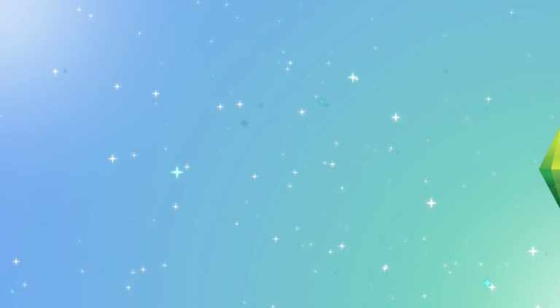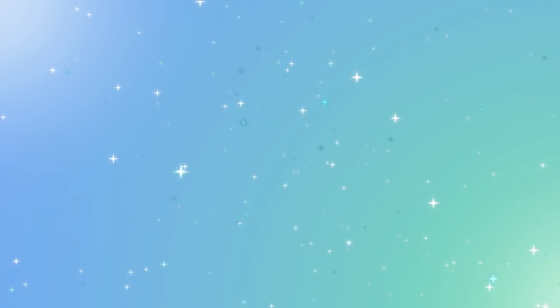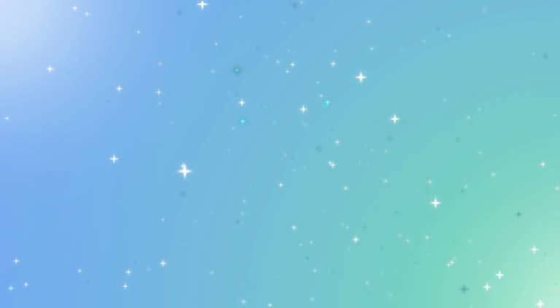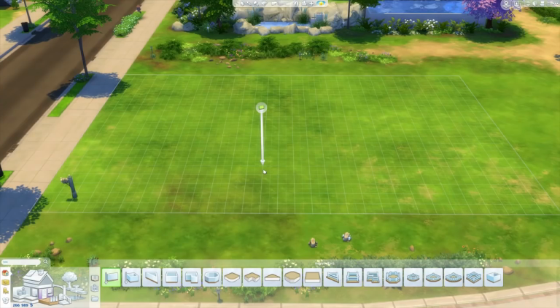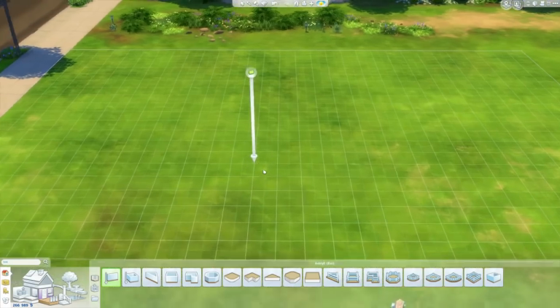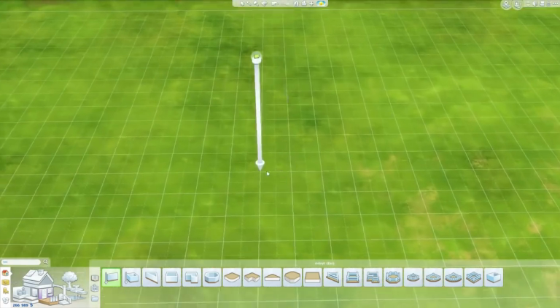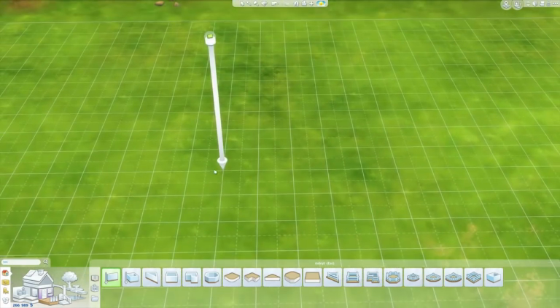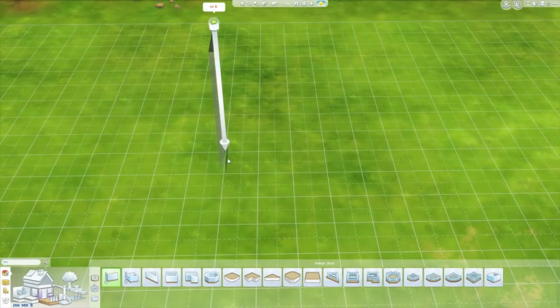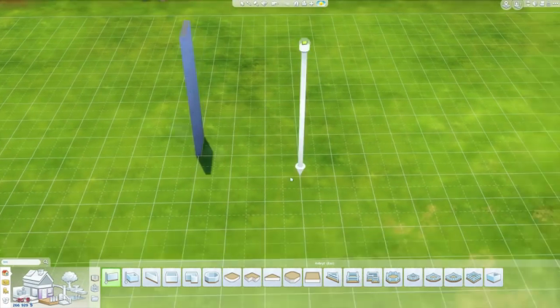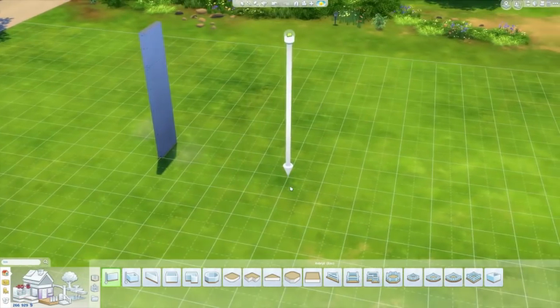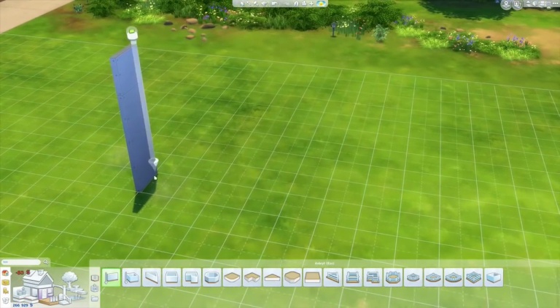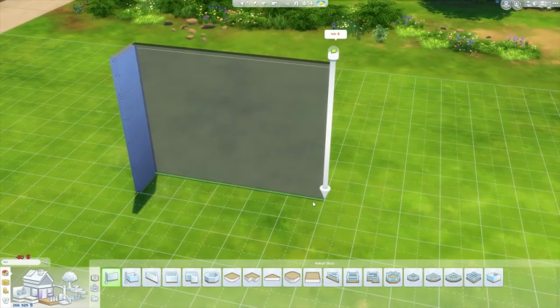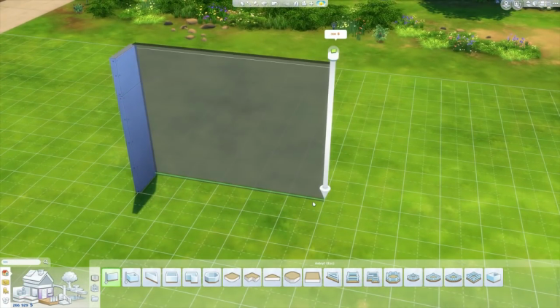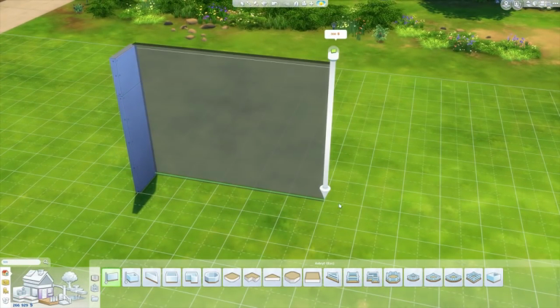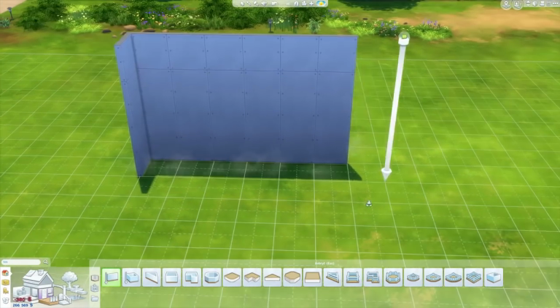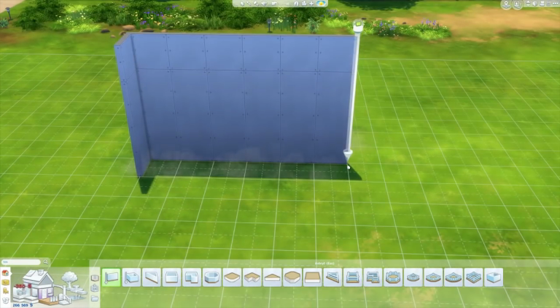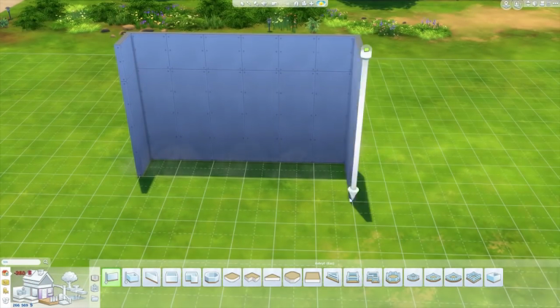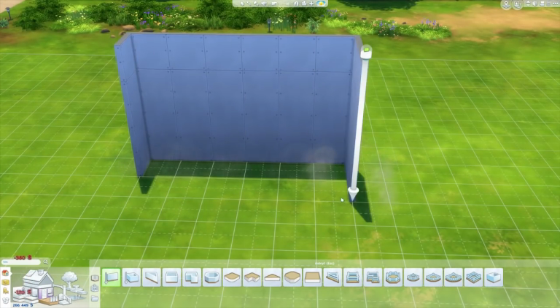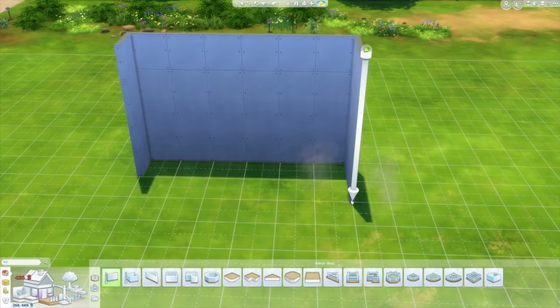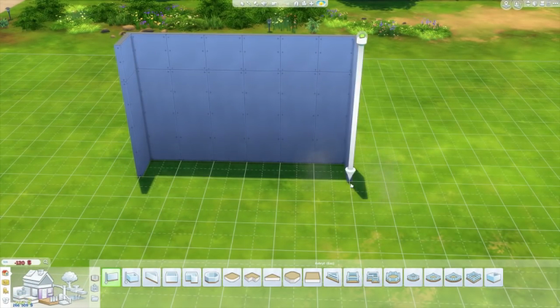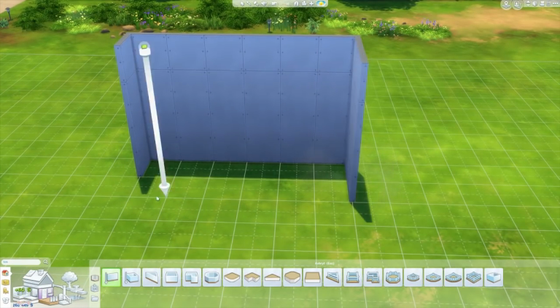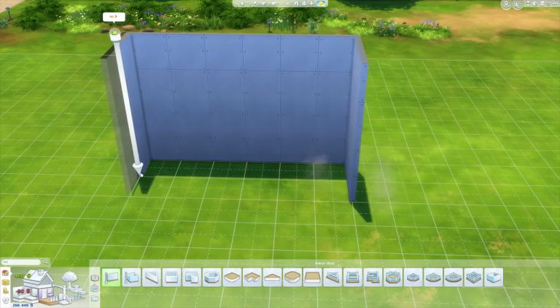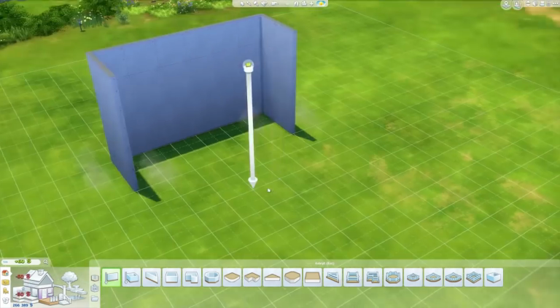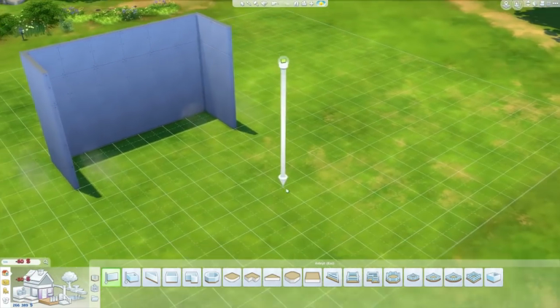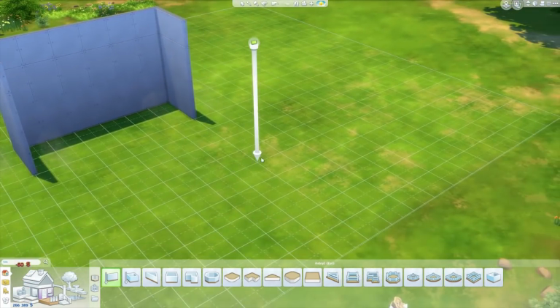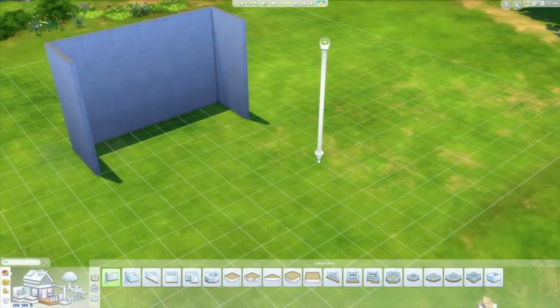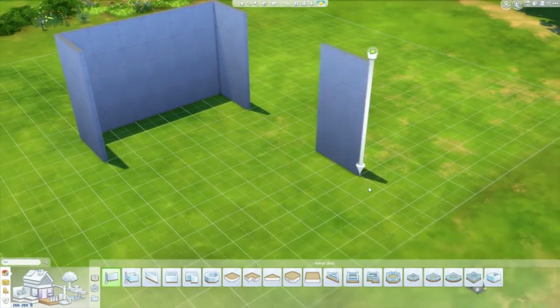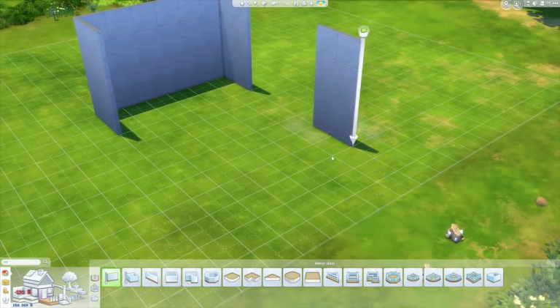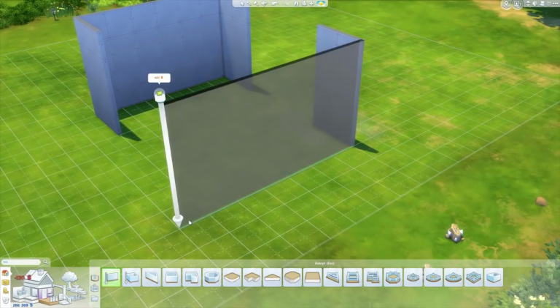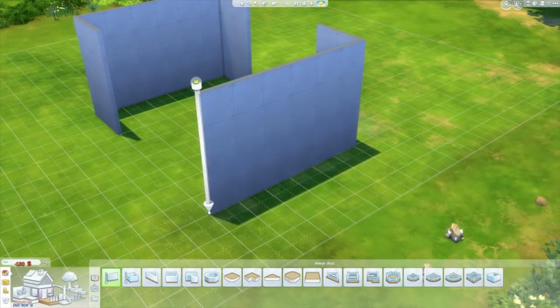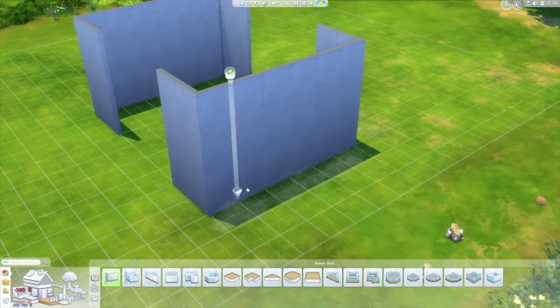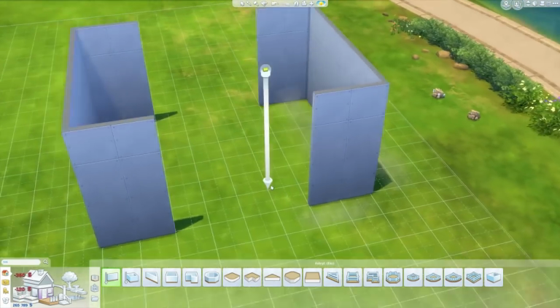Hi there, my name is Krill and welcome back to Room Design where I build a single room in The Sims 4.